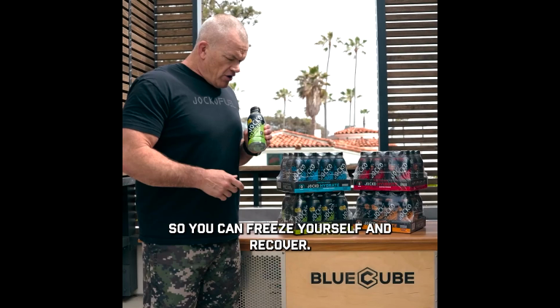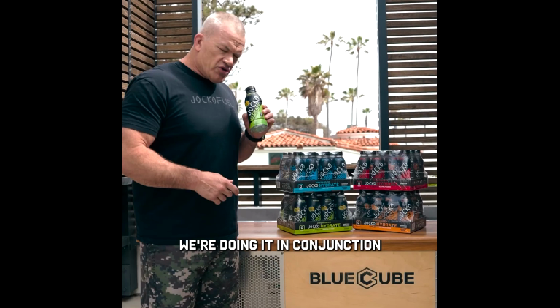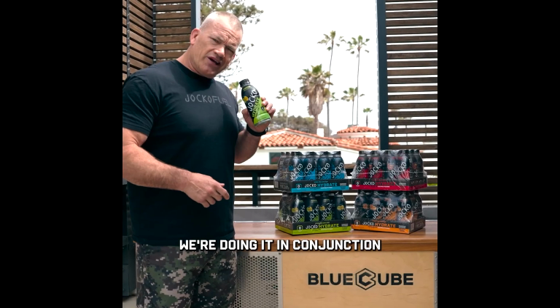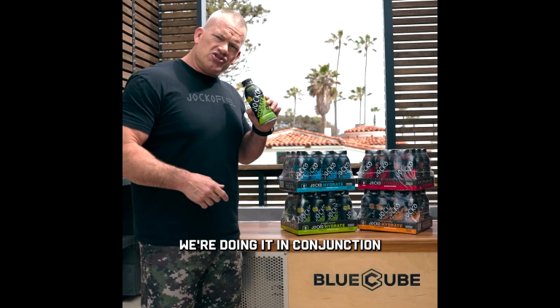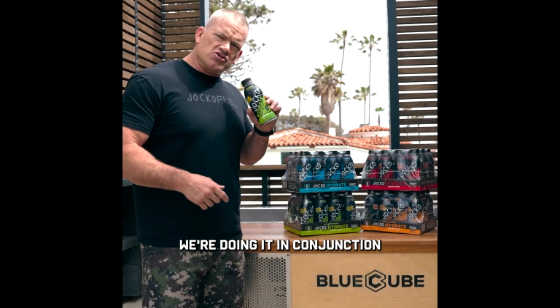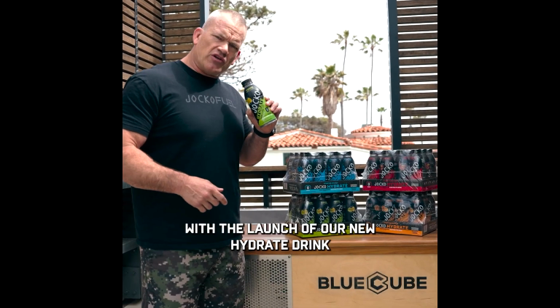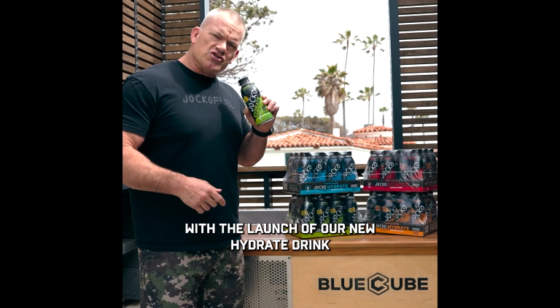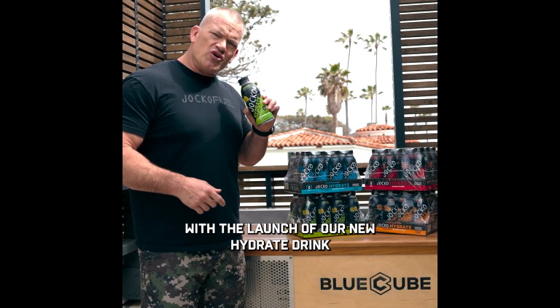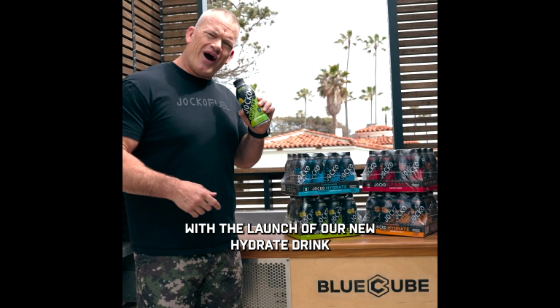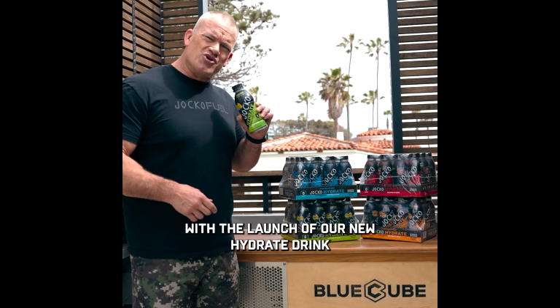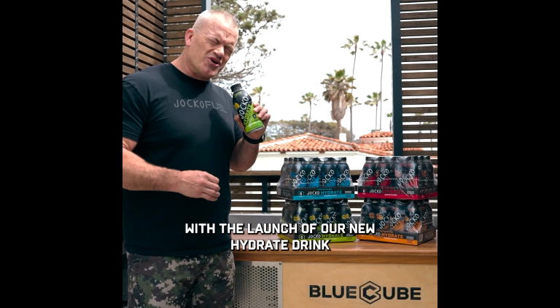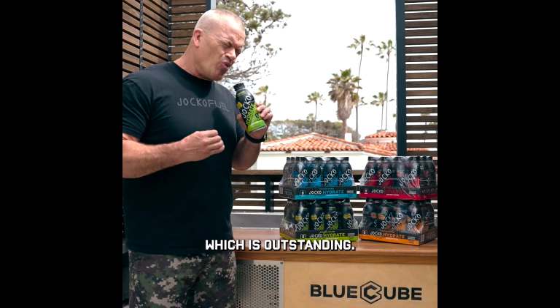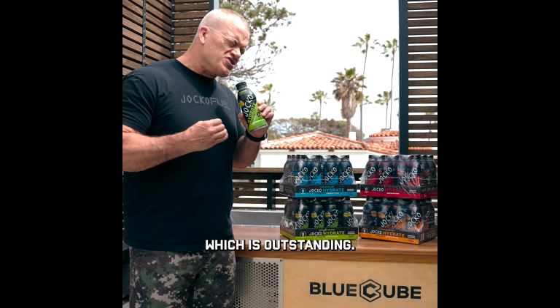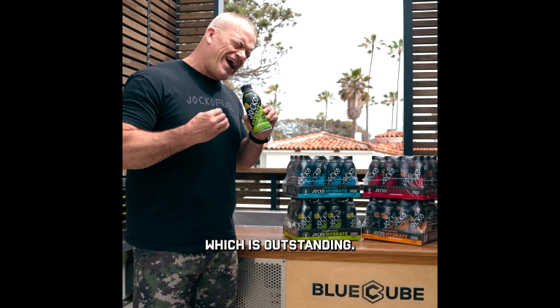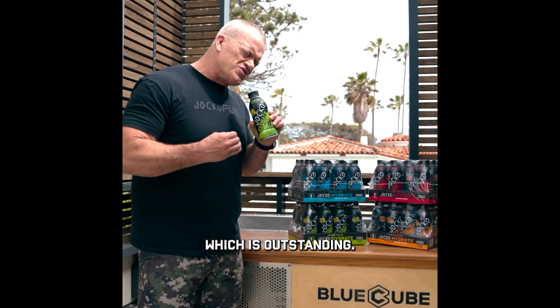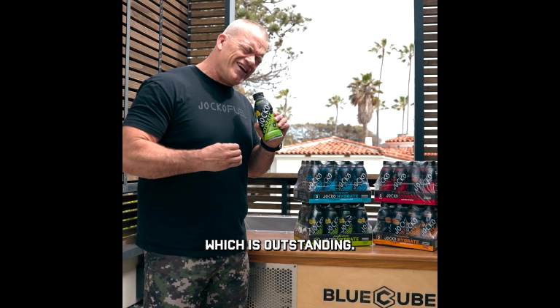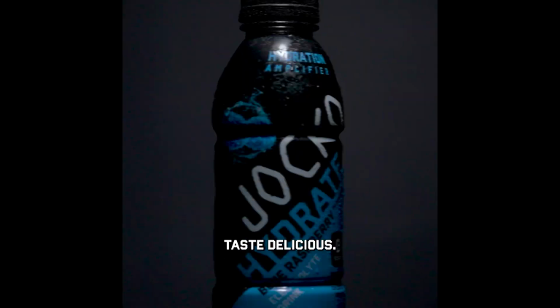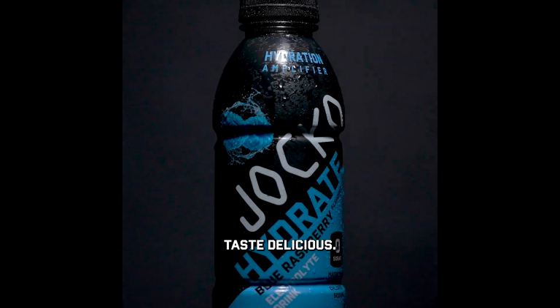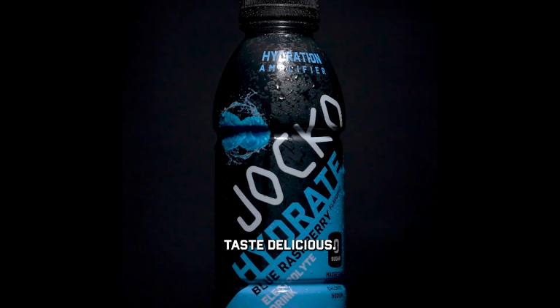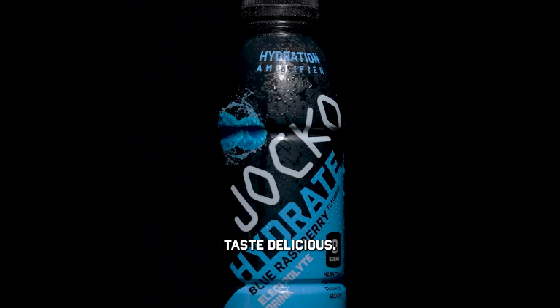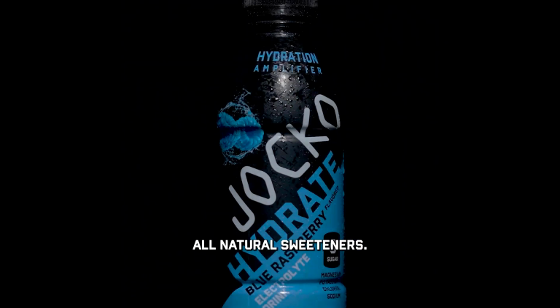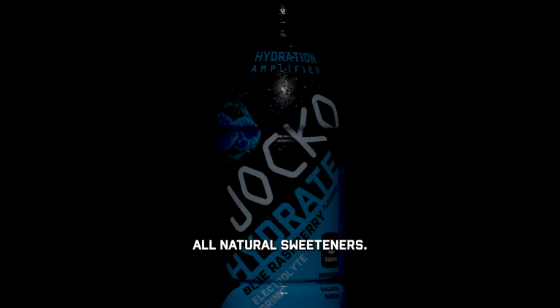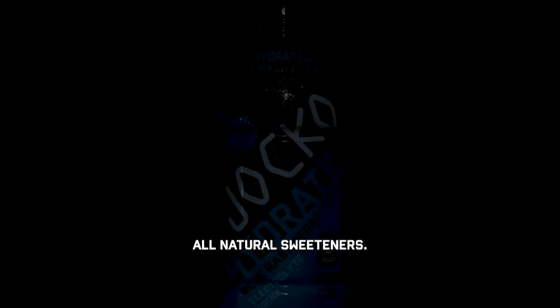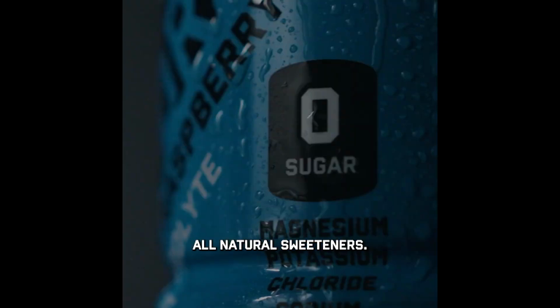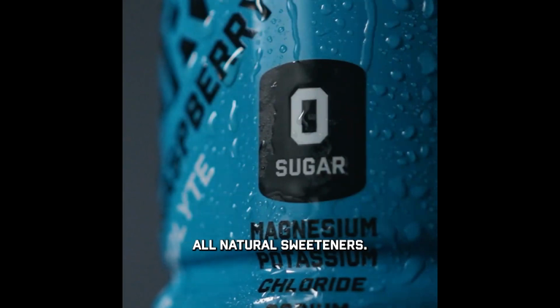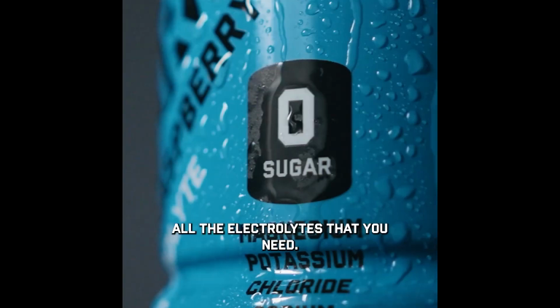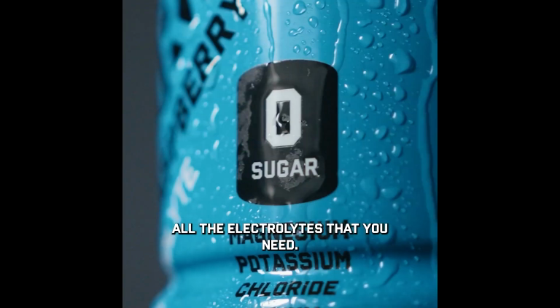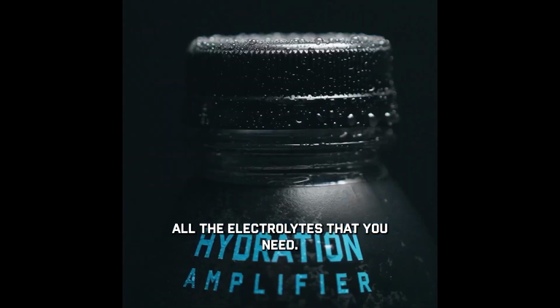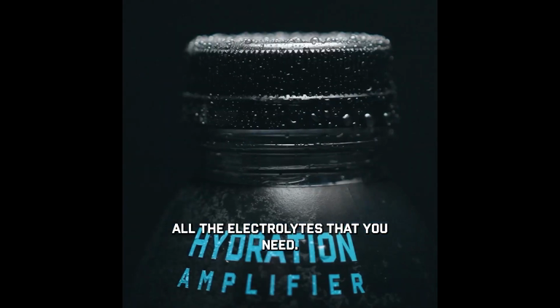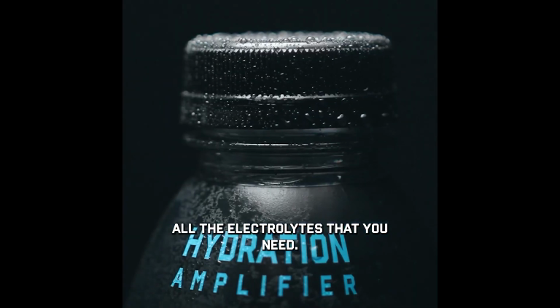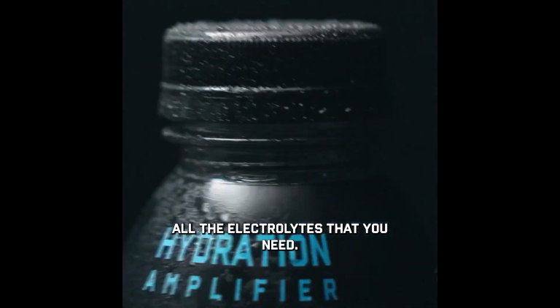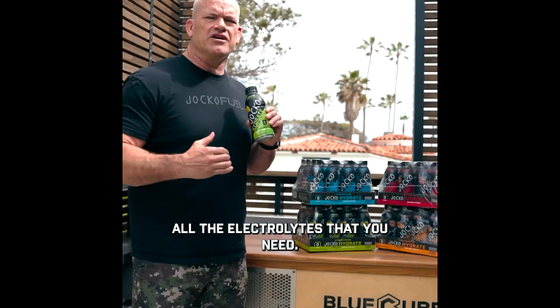We're doing it in conjunction with the launch of our new hydrate drink which is outstanding, tastes delicious, all natural sweeteners, all the electrolytes that you need.